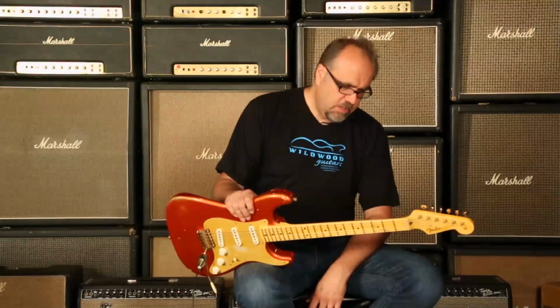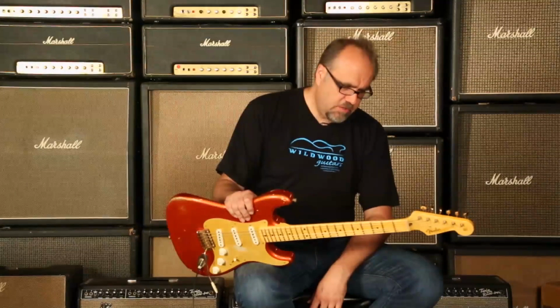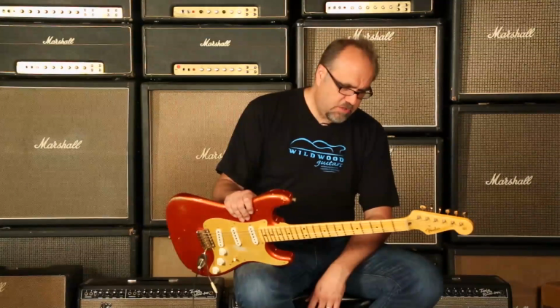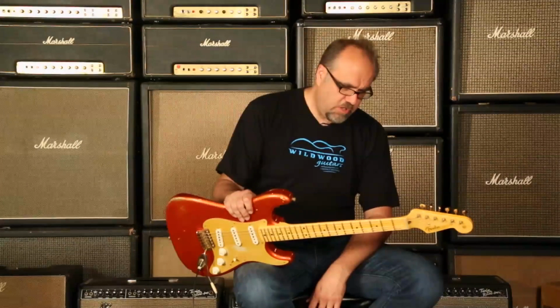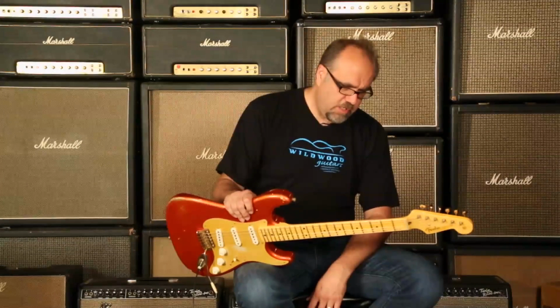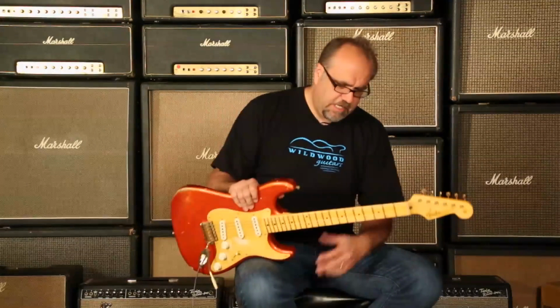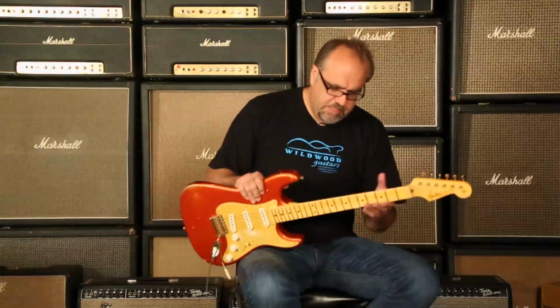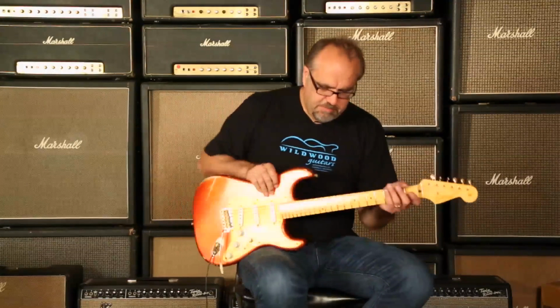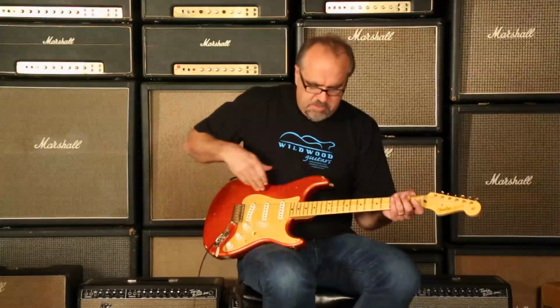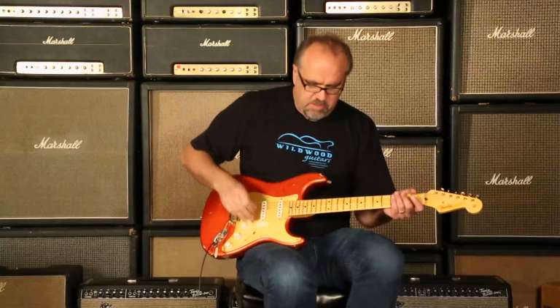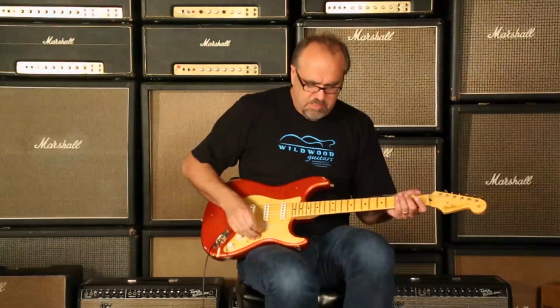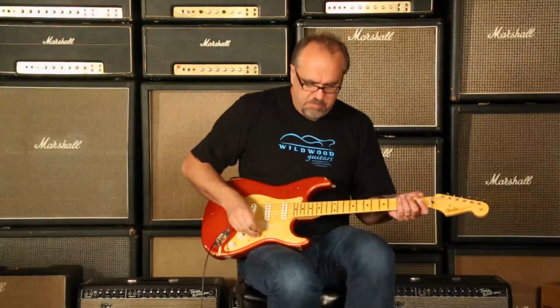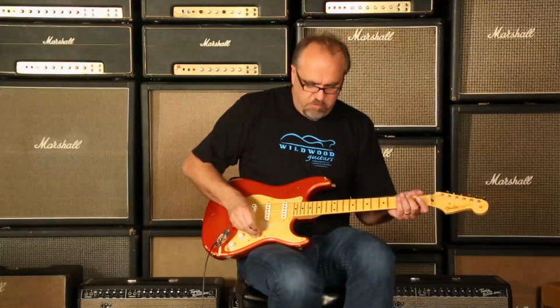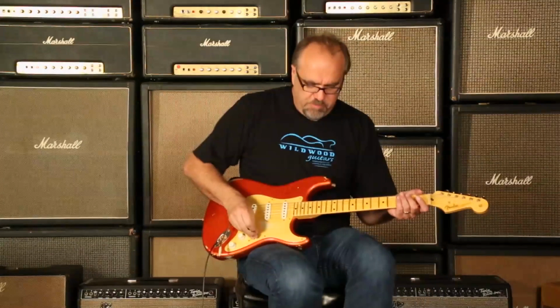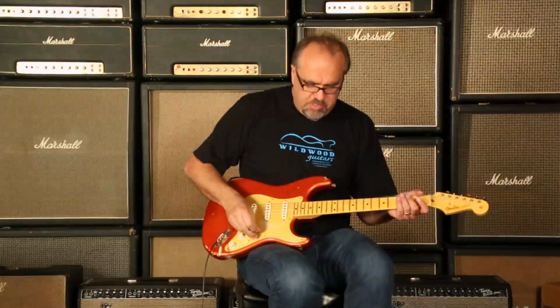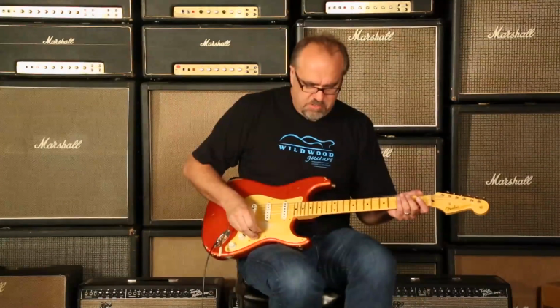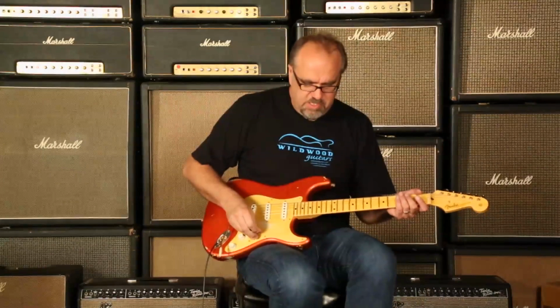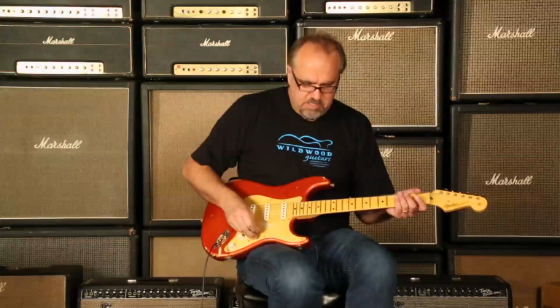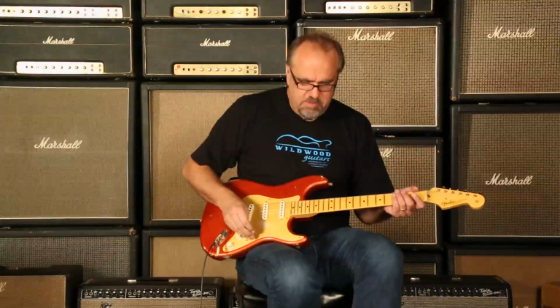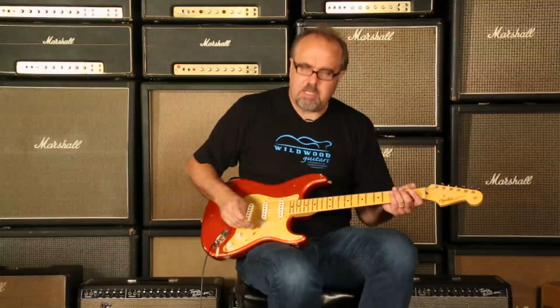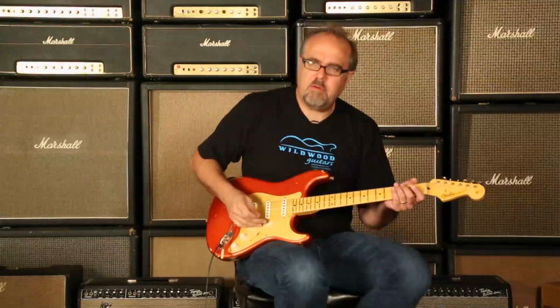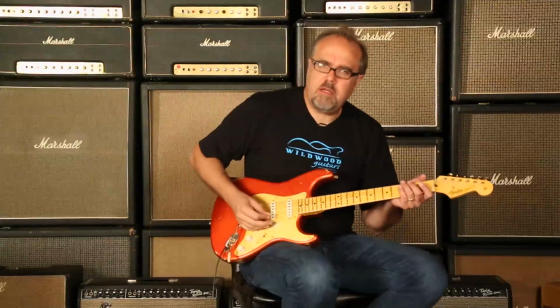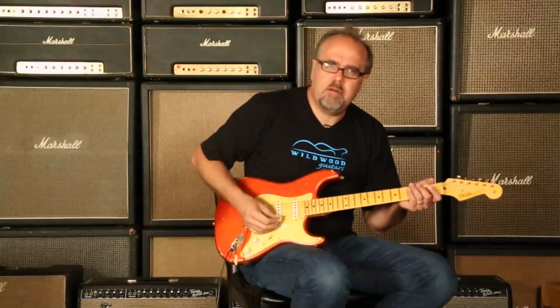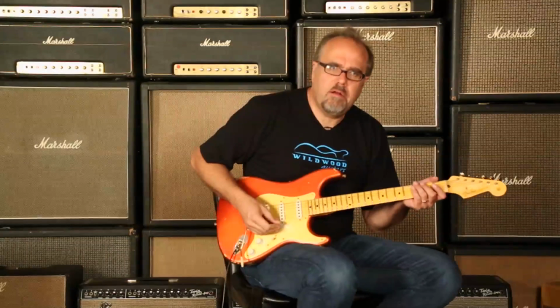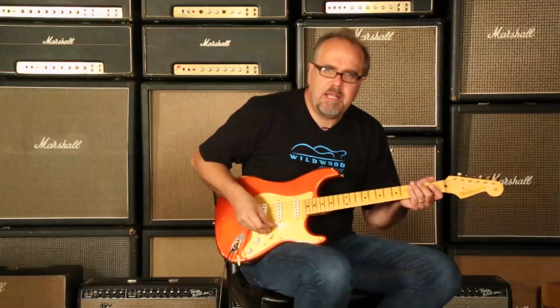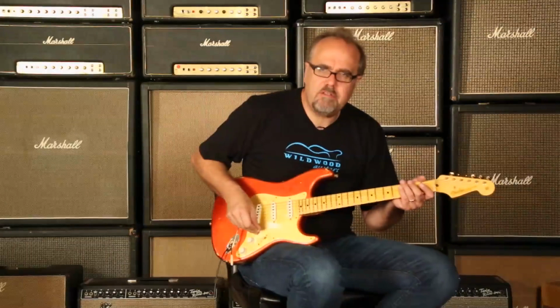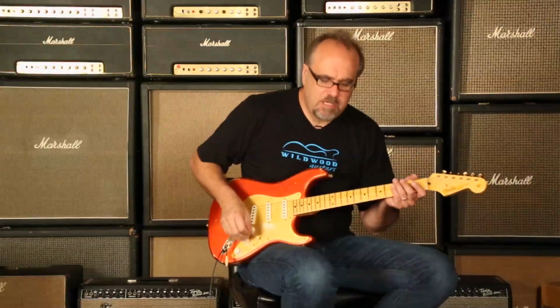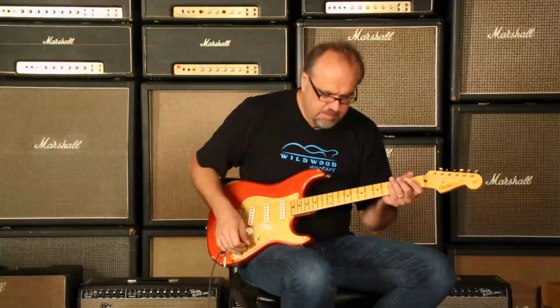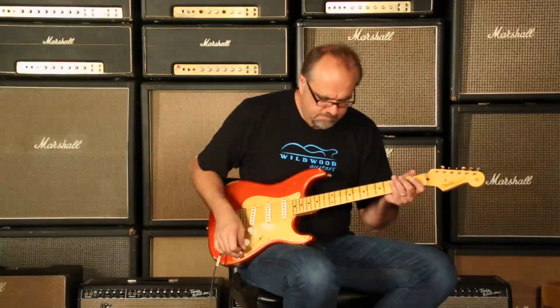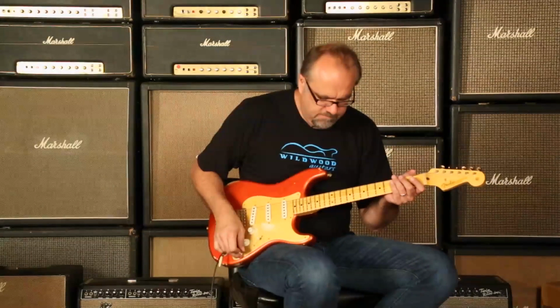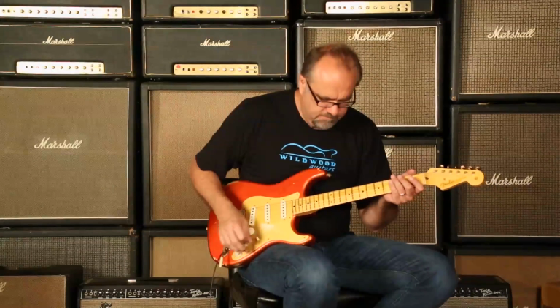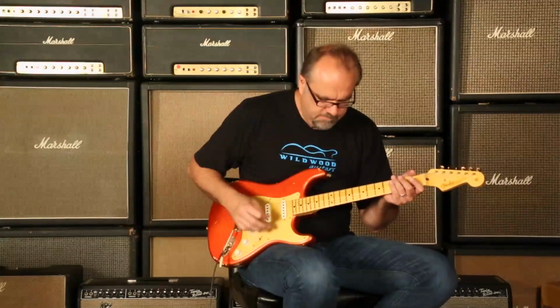You just heard neck pickup. Let's hear number 4 position and see what we got going on. Alright, shall we?